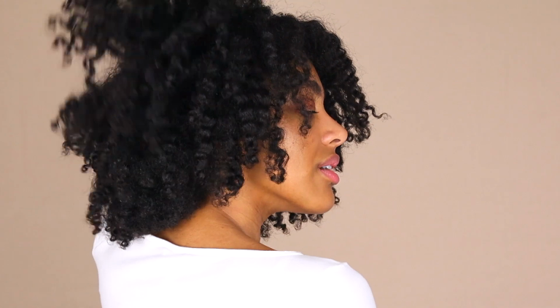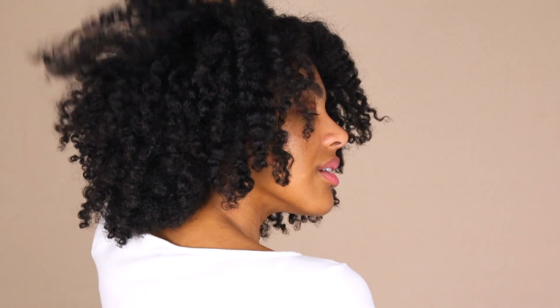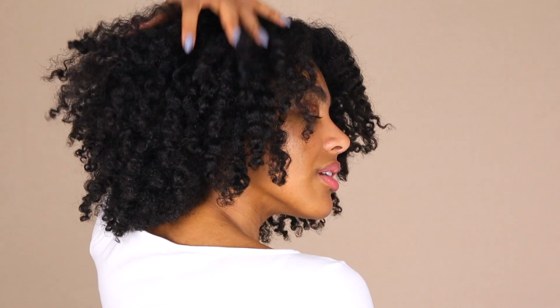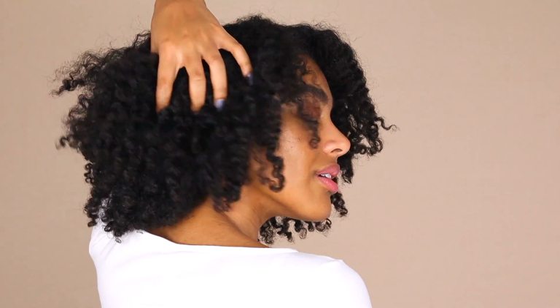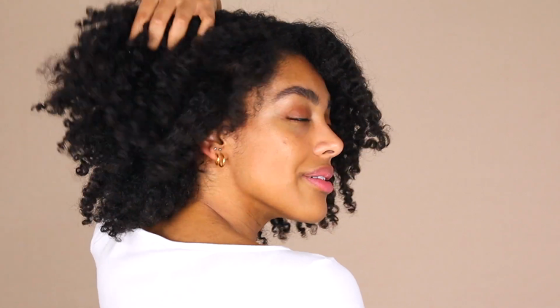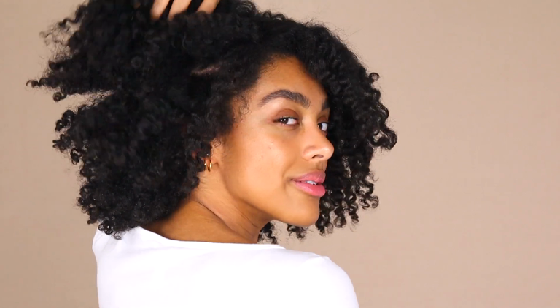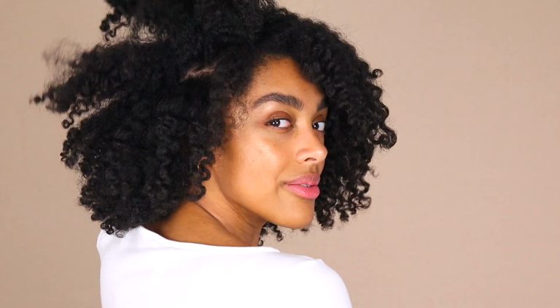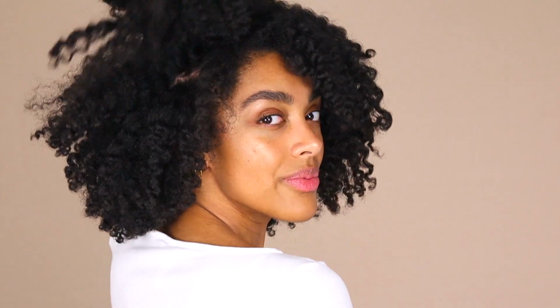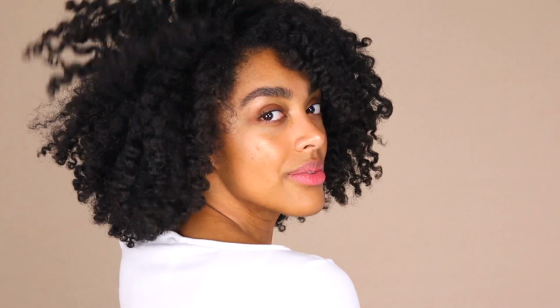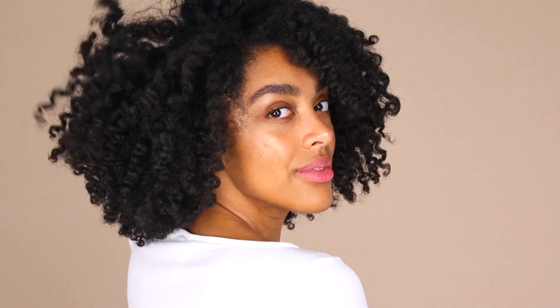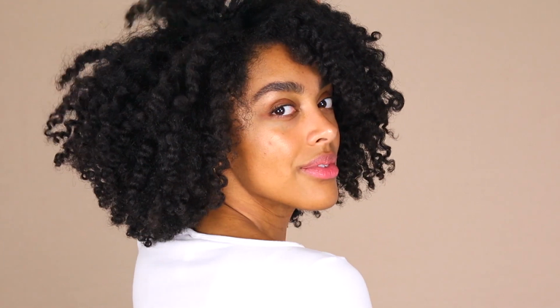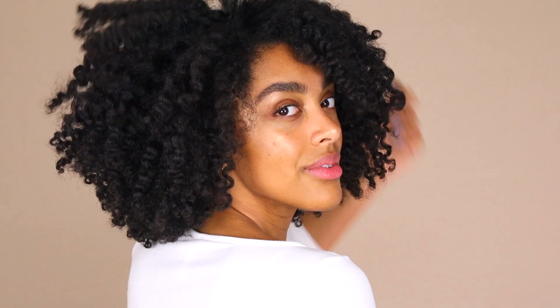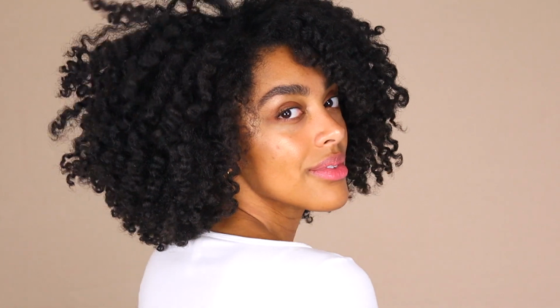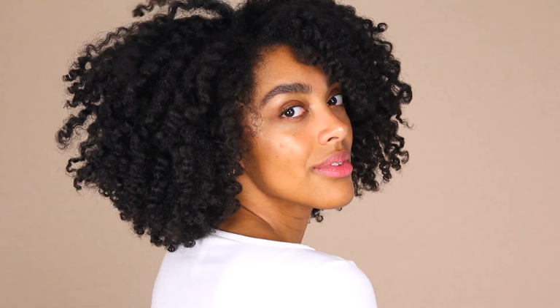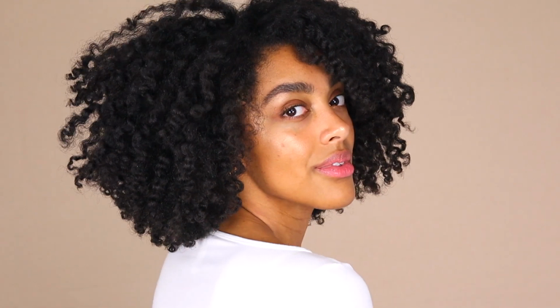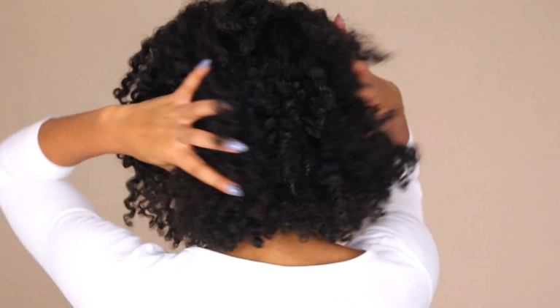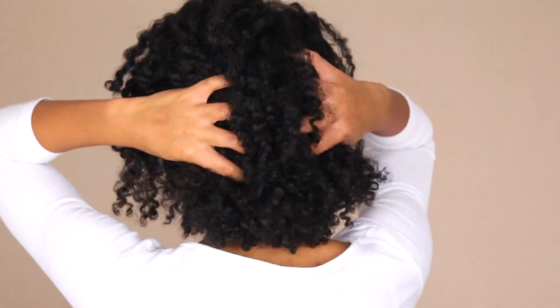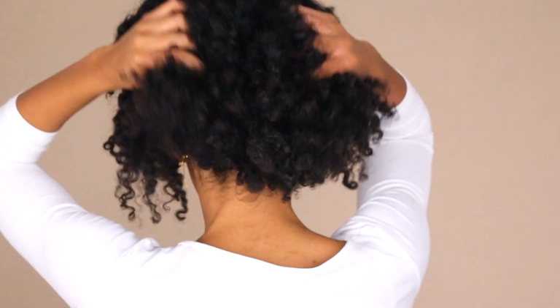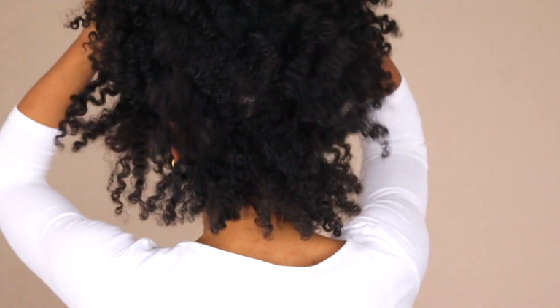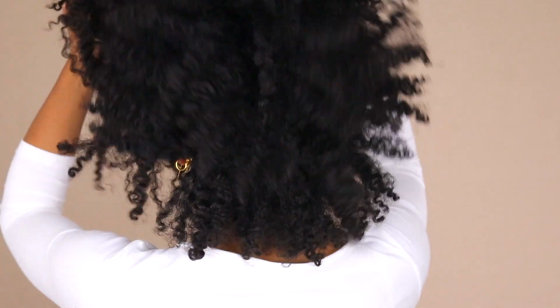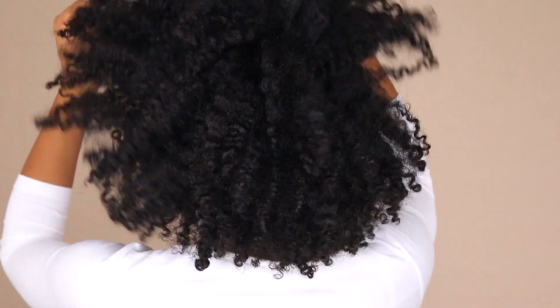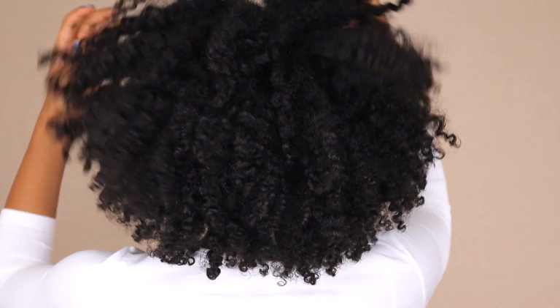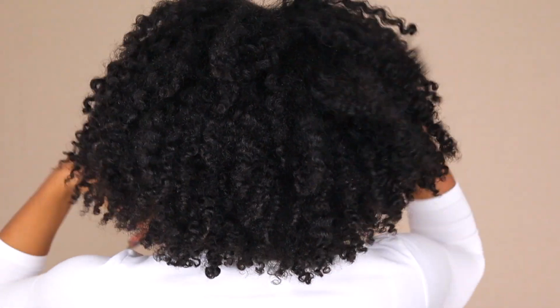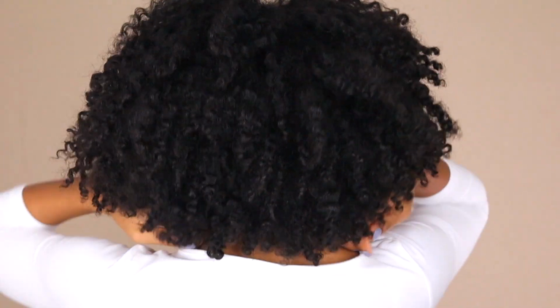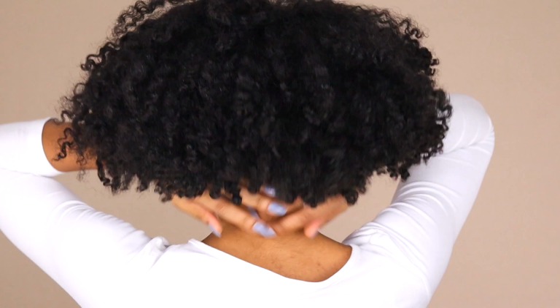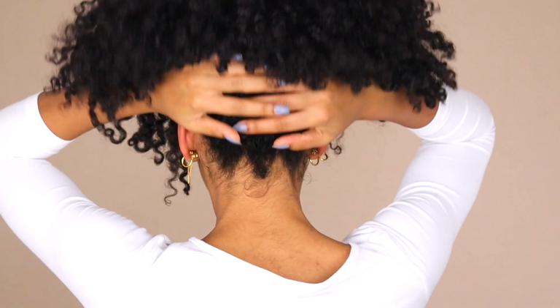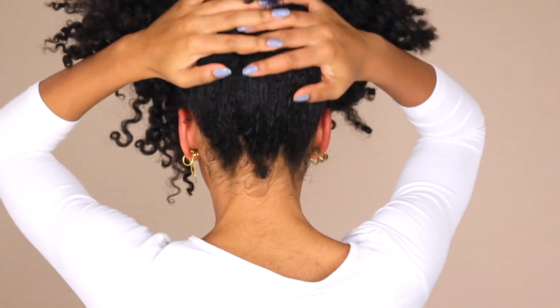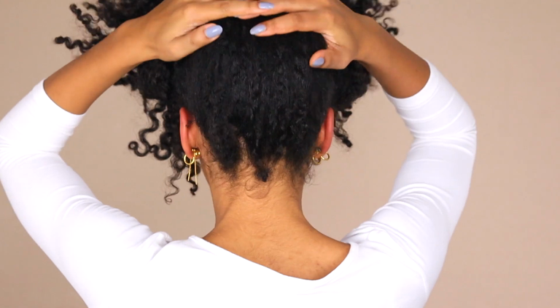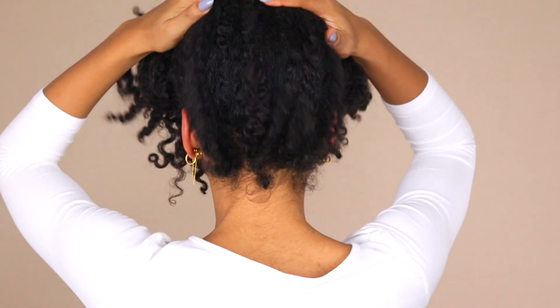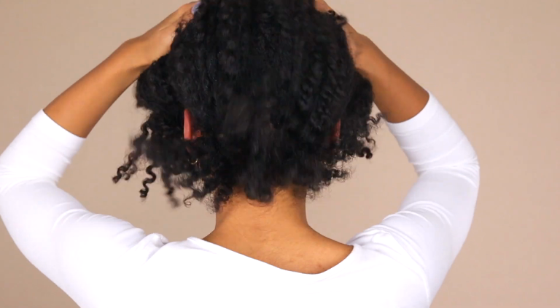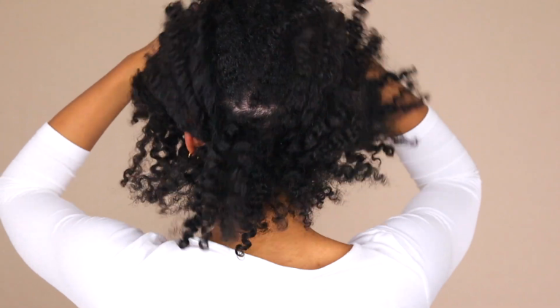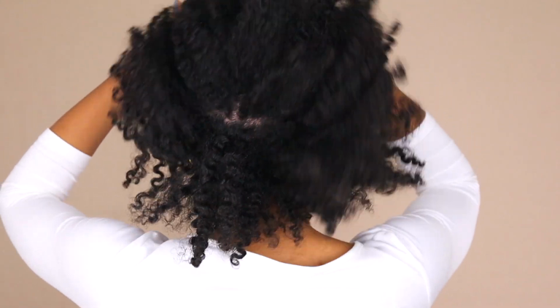And there you go — here is my super defined braid out. I hope you guys enjoyed, and see you guys in the next video!